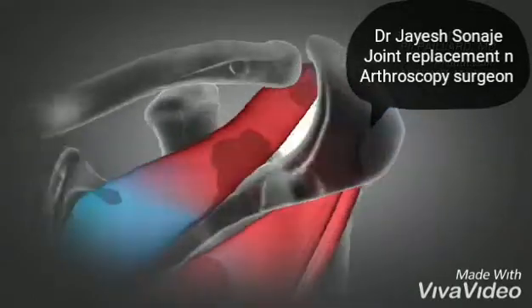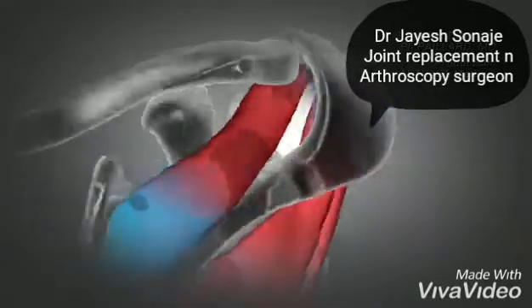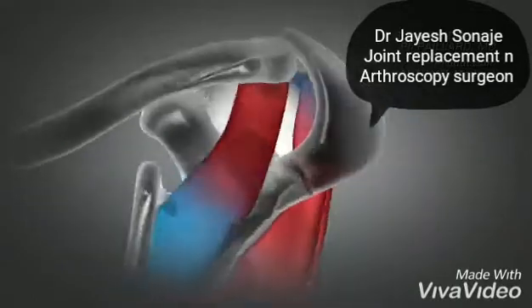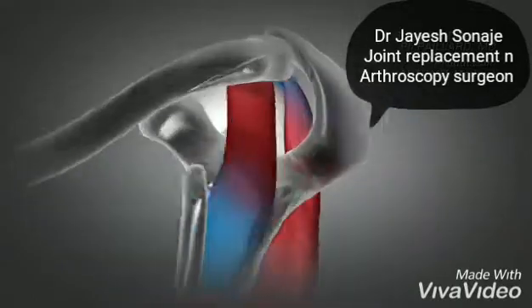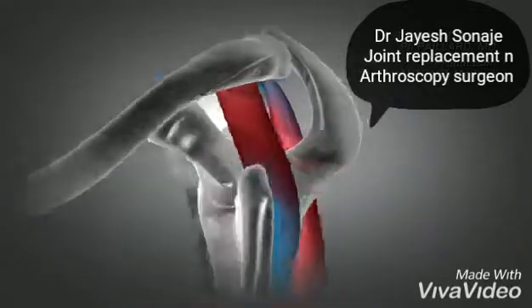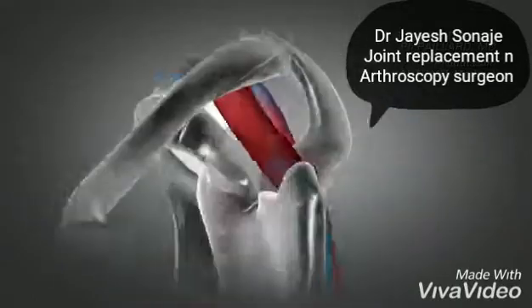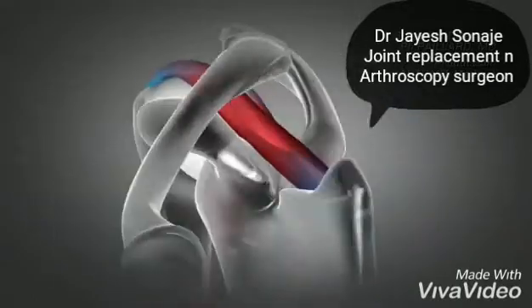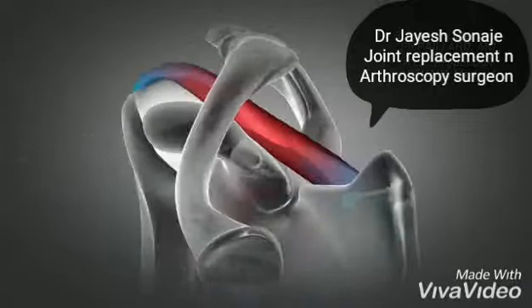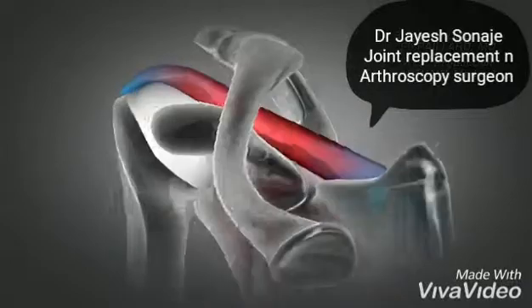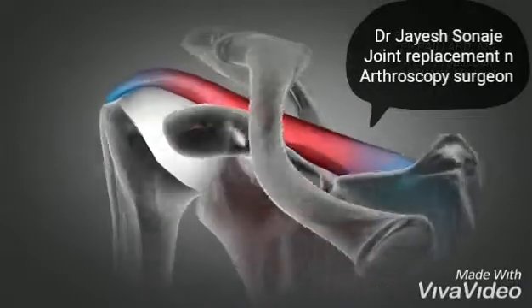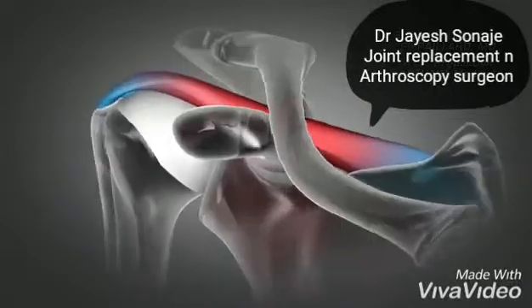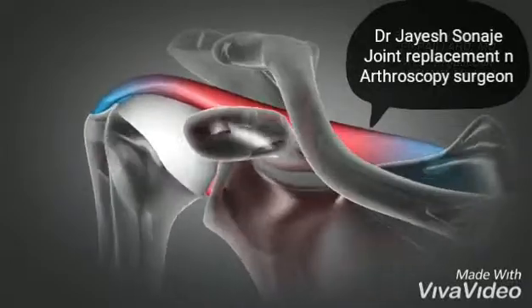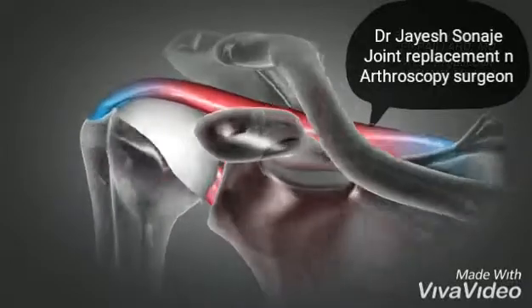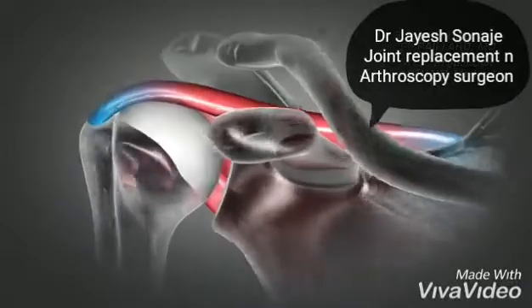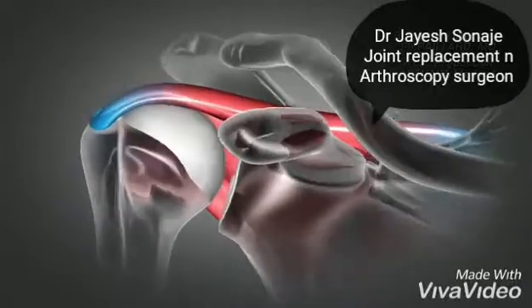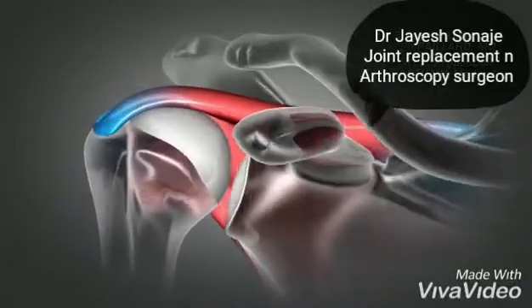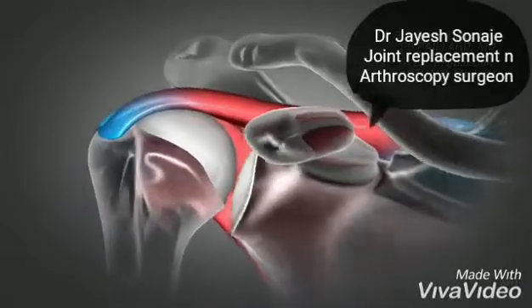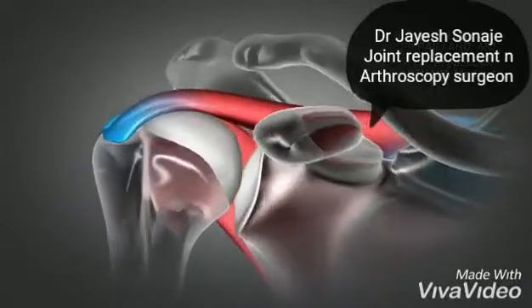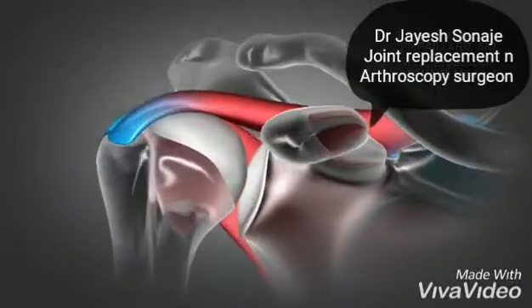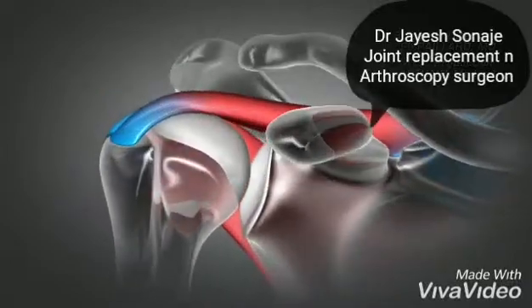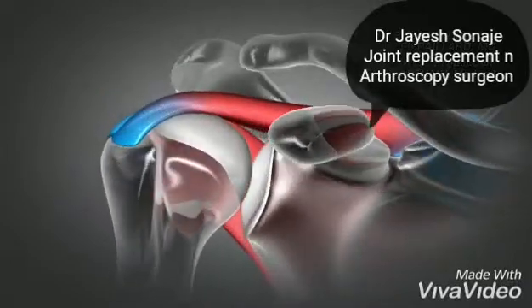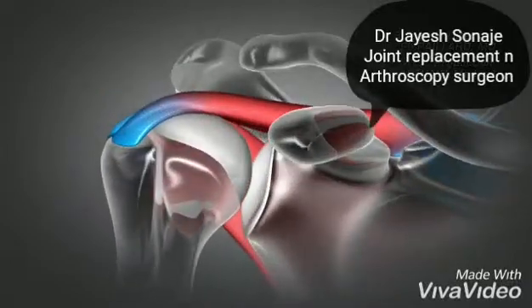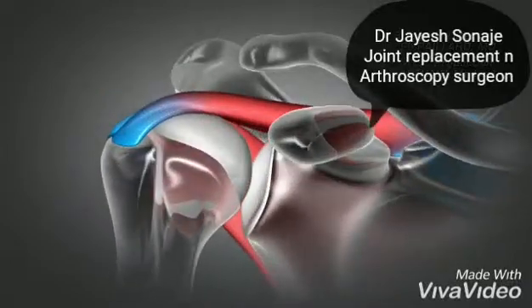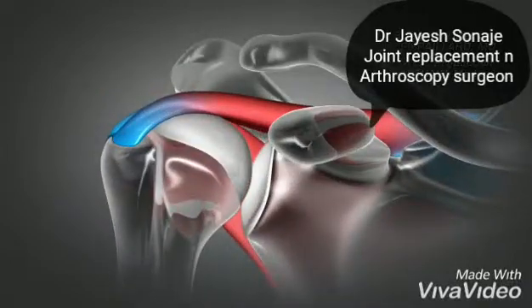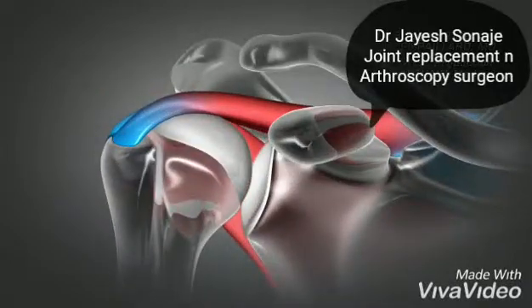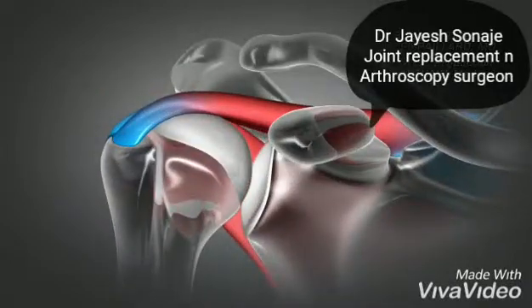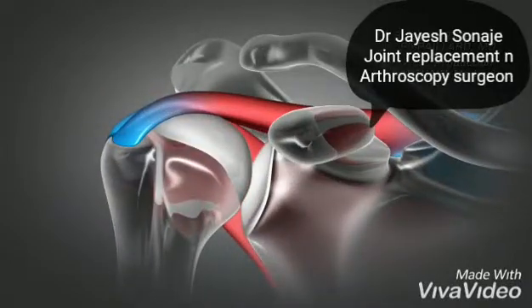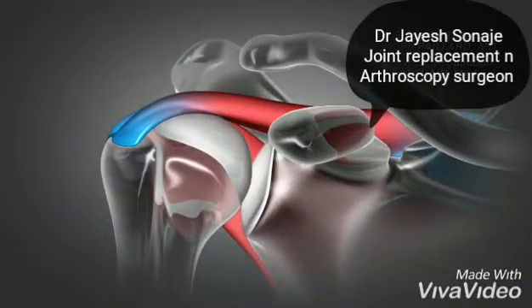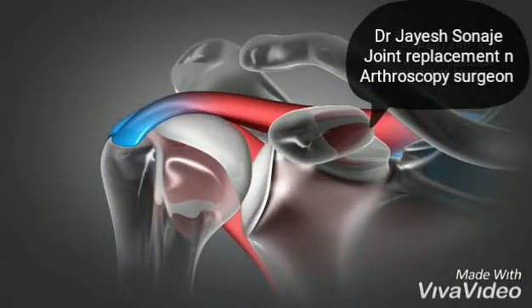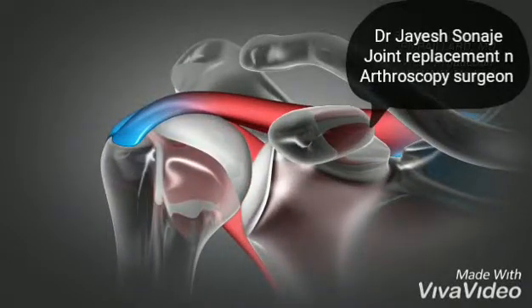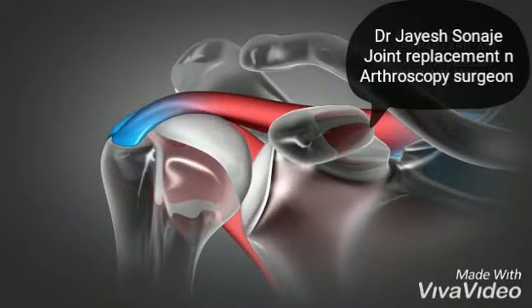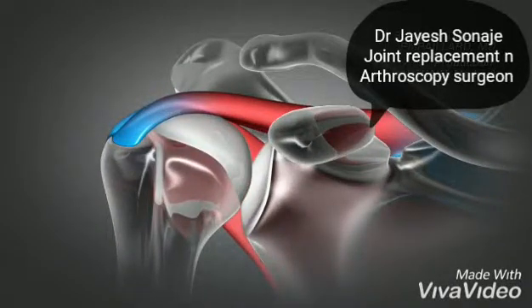The operation preserves the other shoulder muscles and enables rapid recovery.